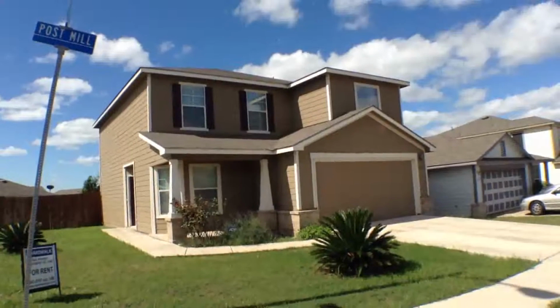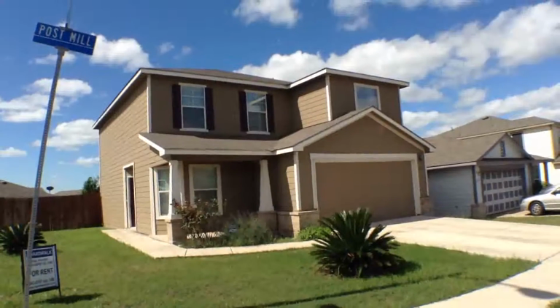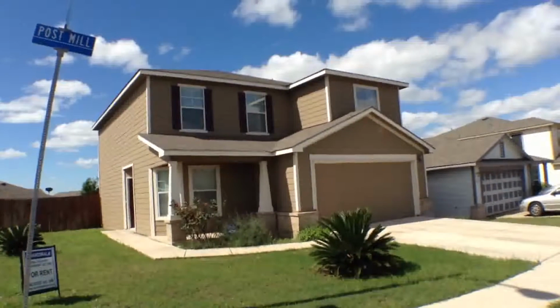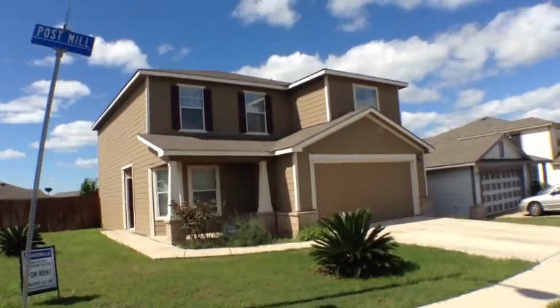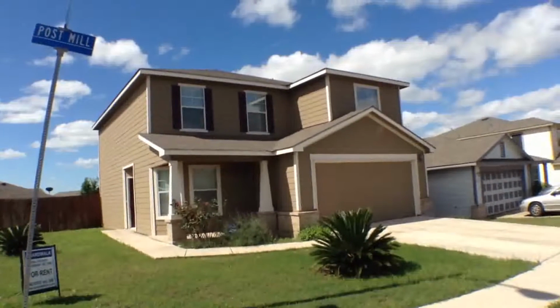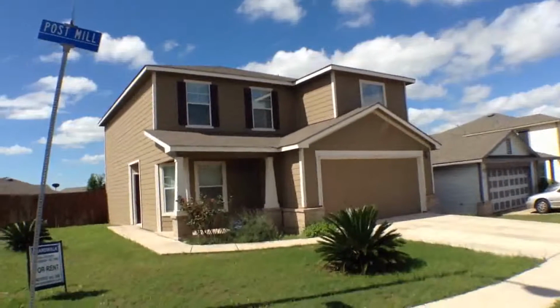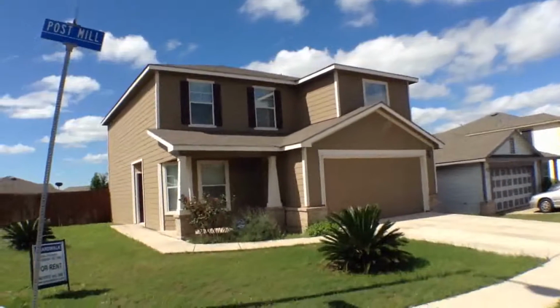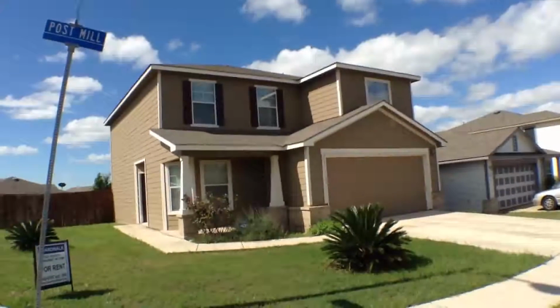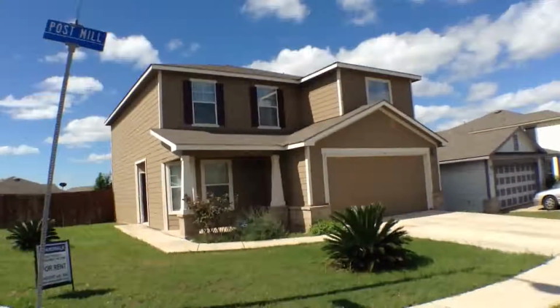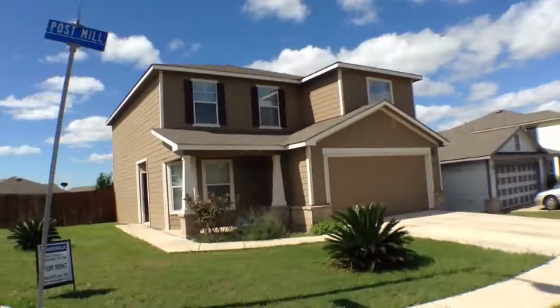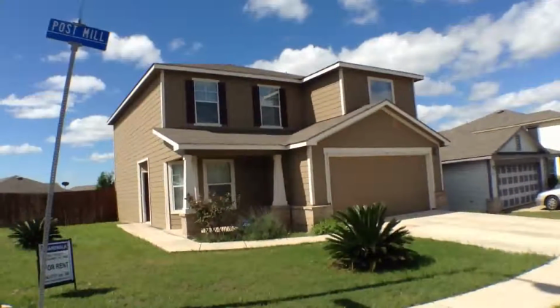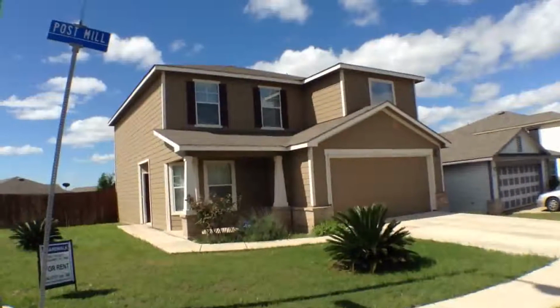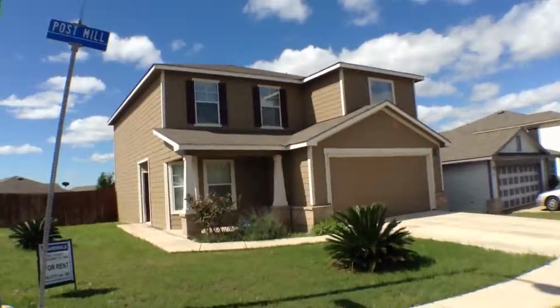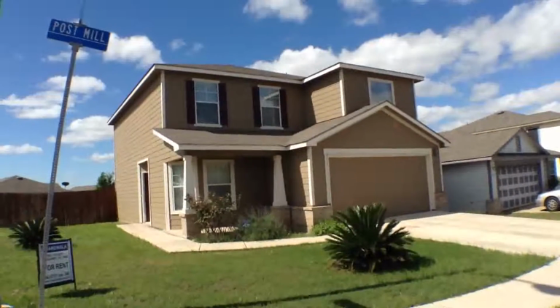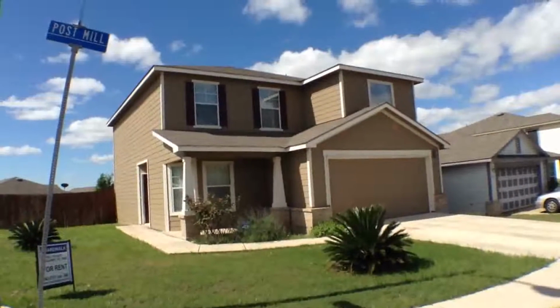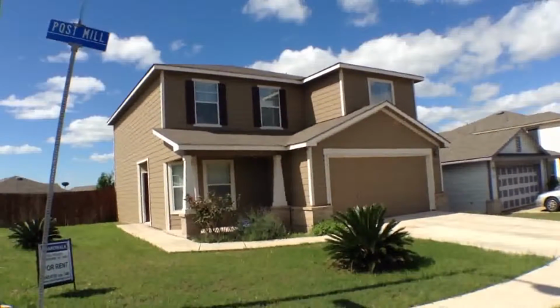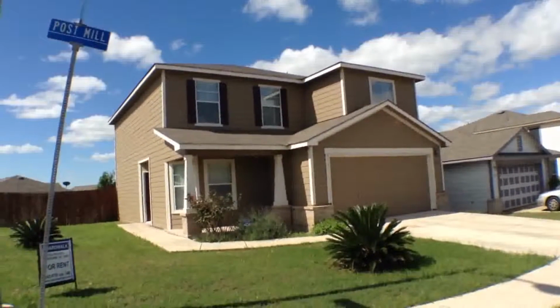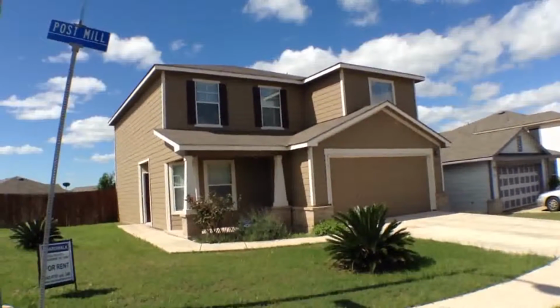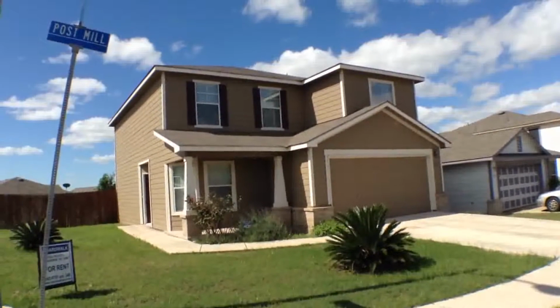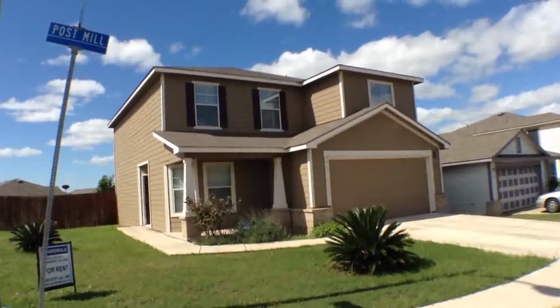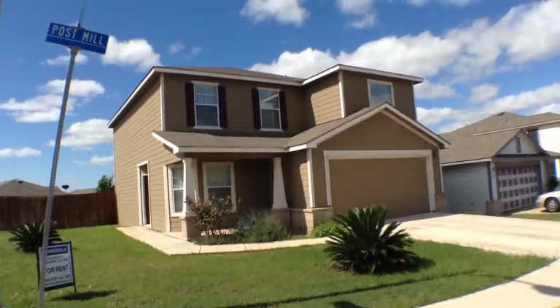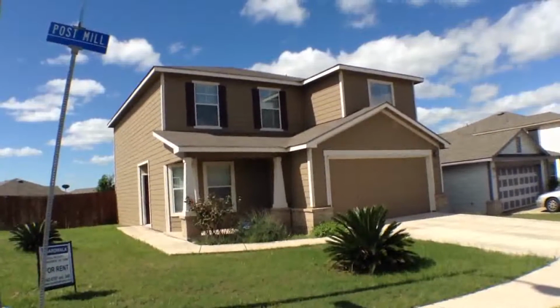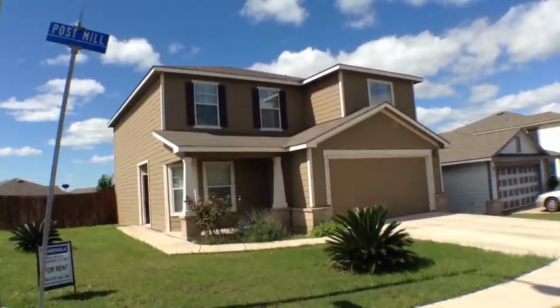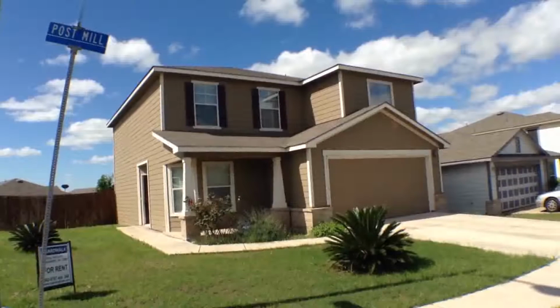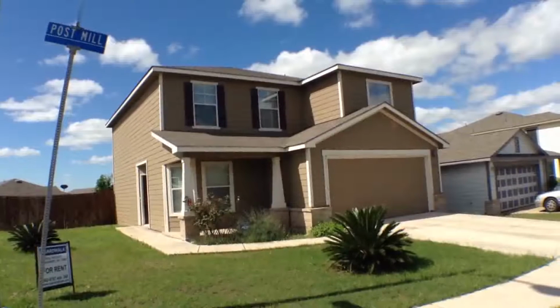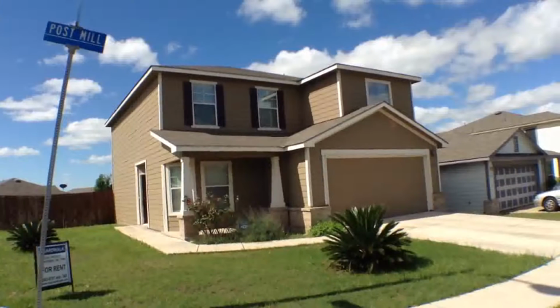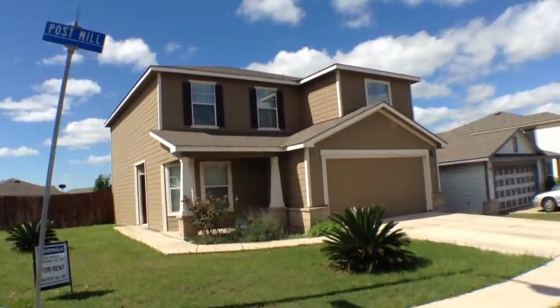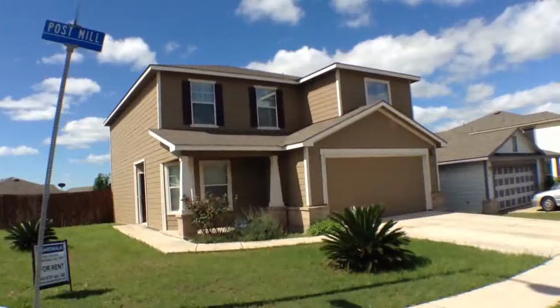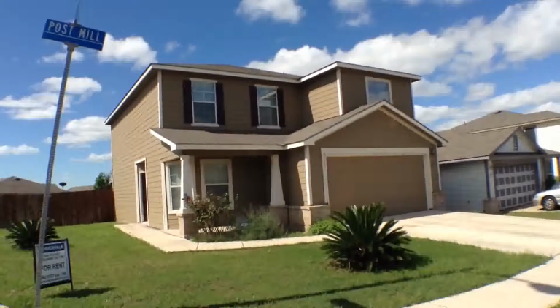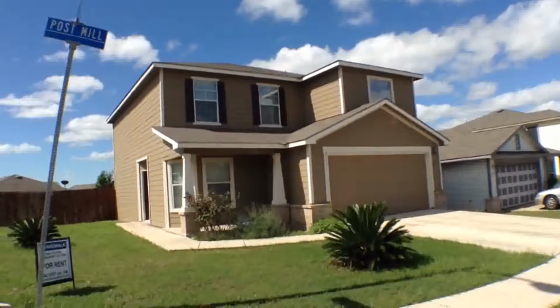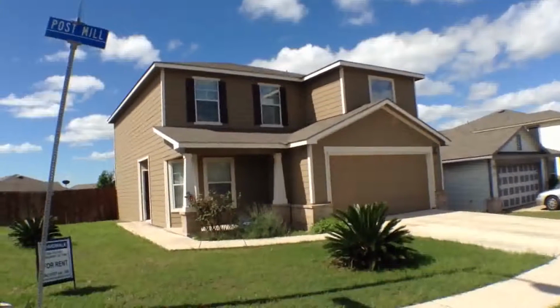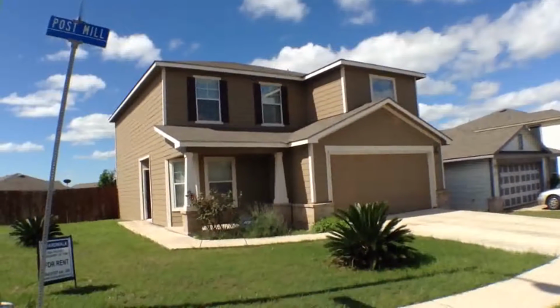The appearance and condition of the property are as of the date of this video, April 28, 2015.